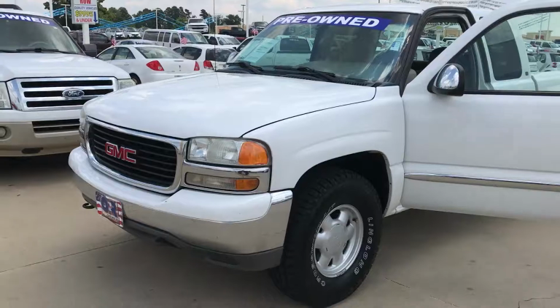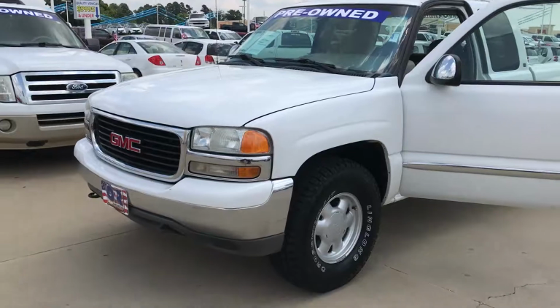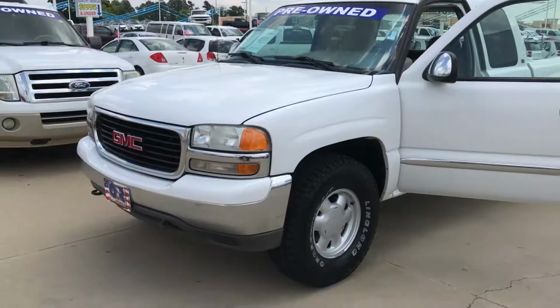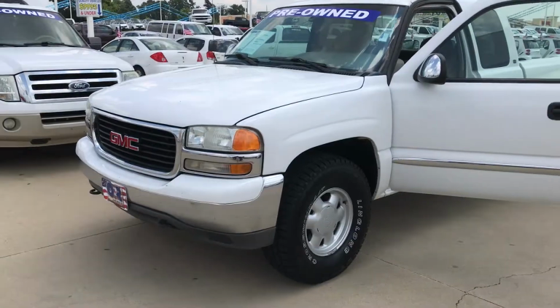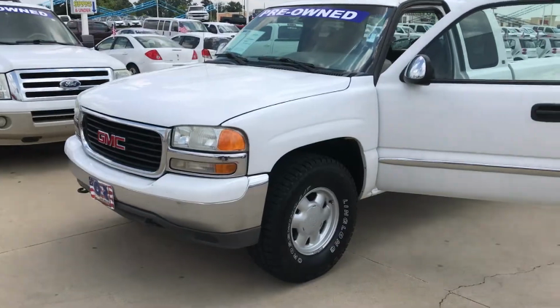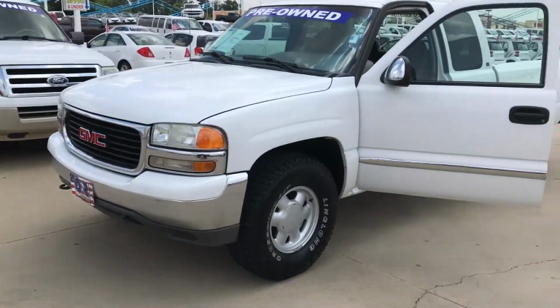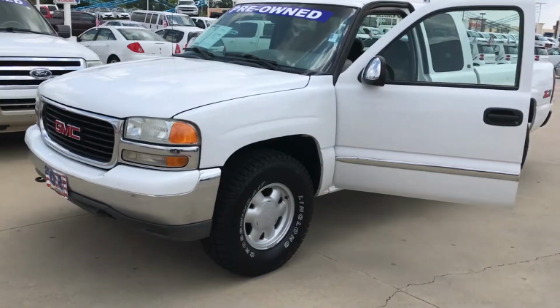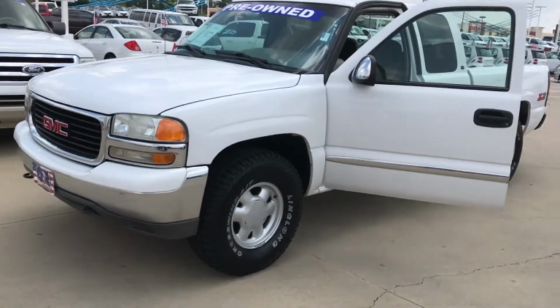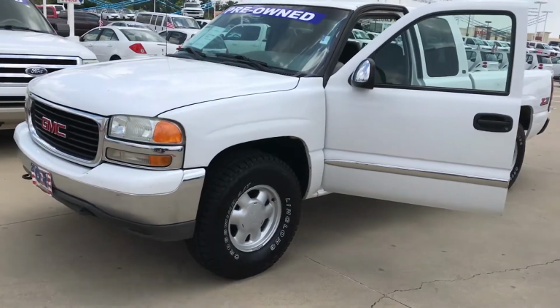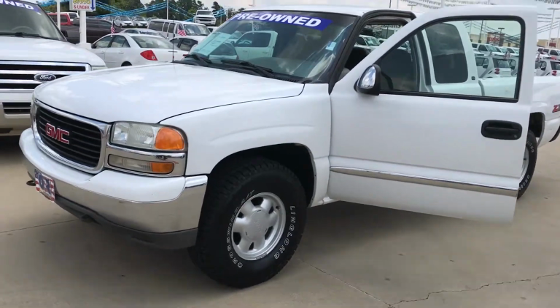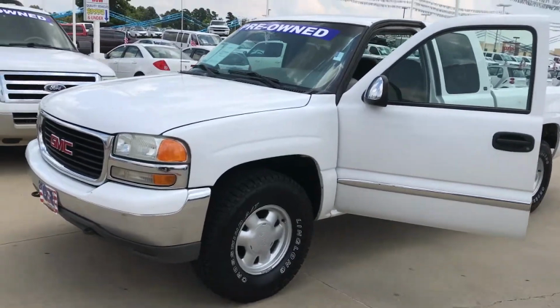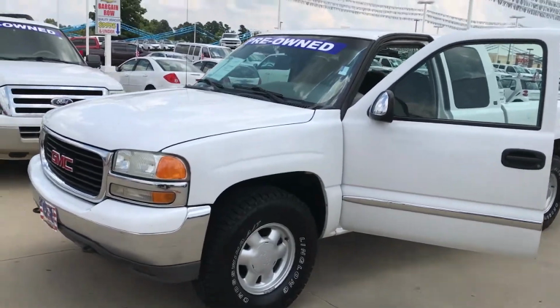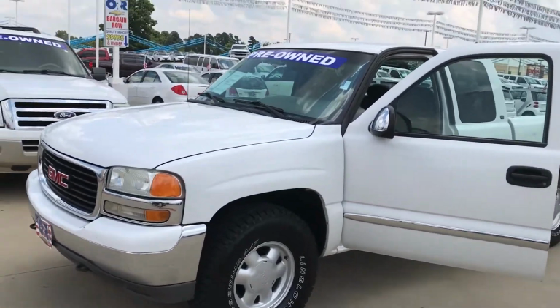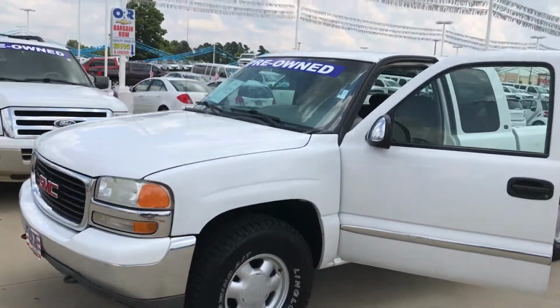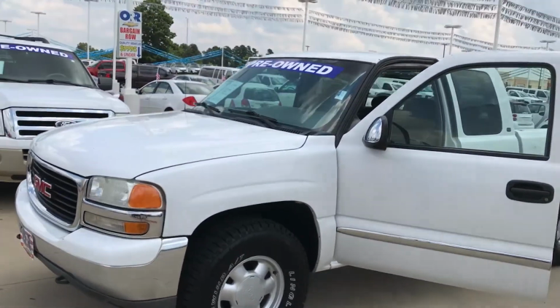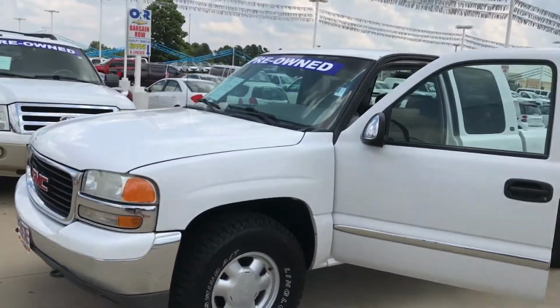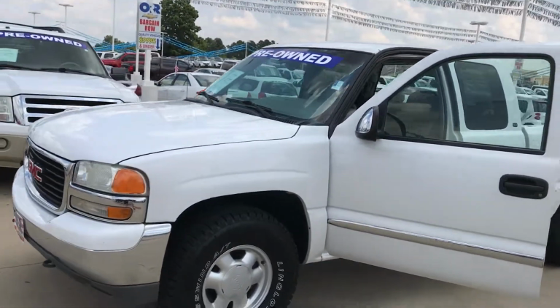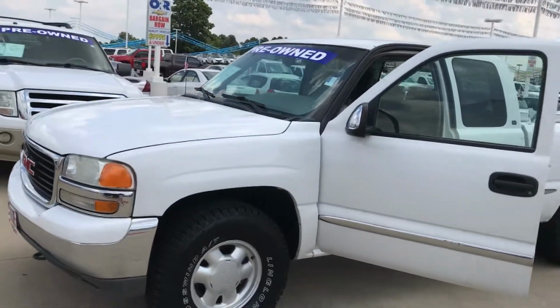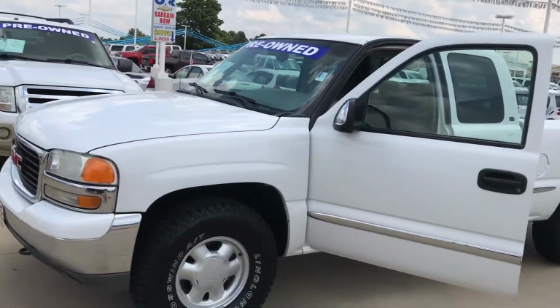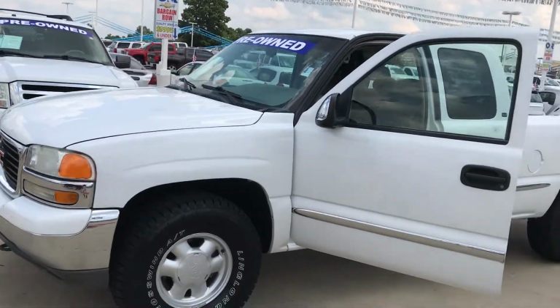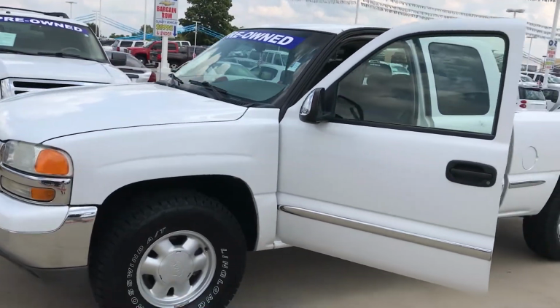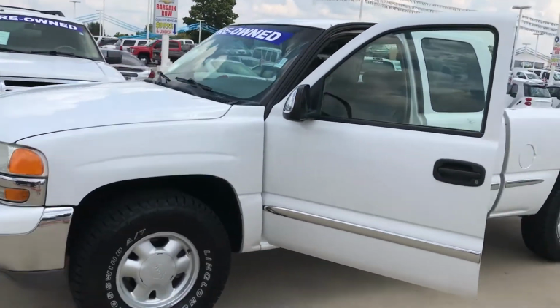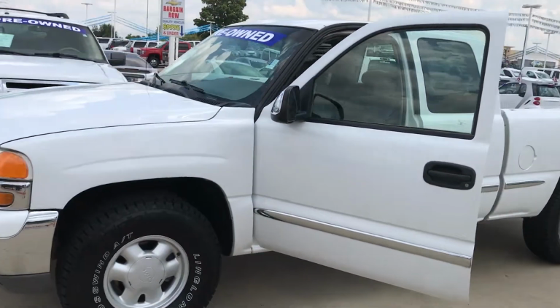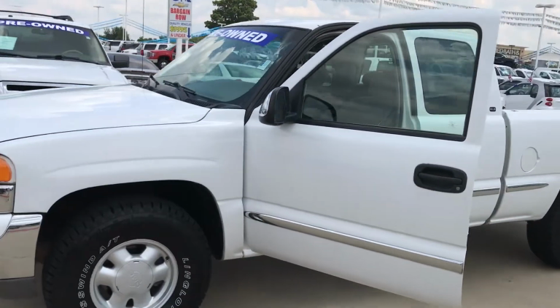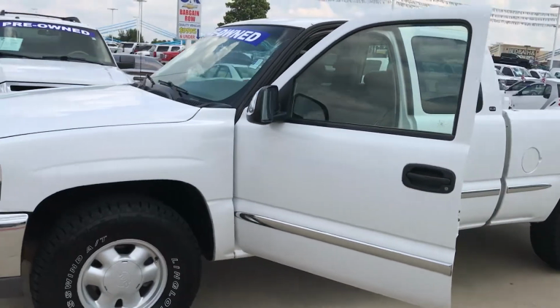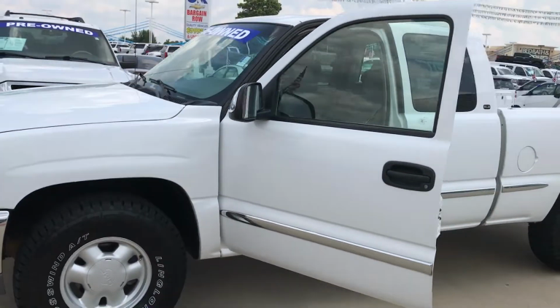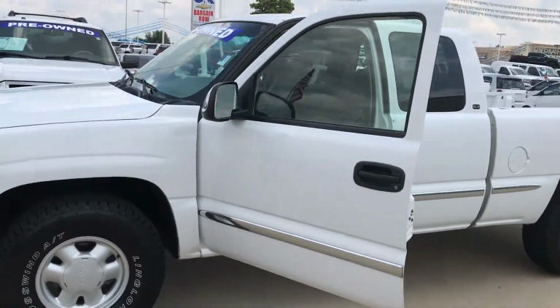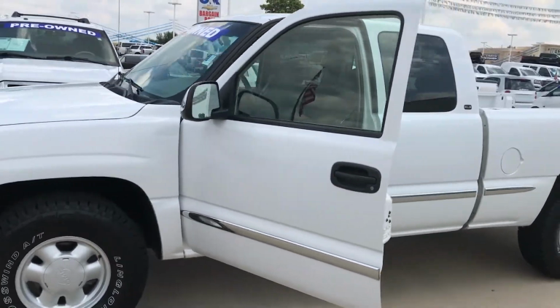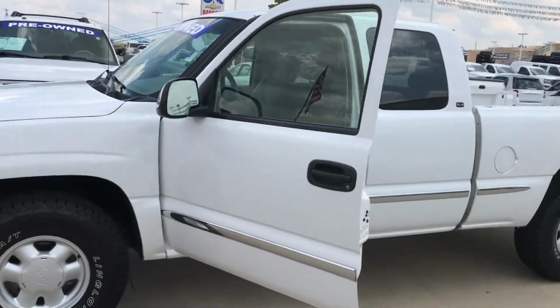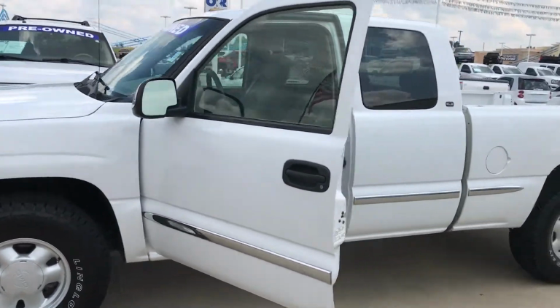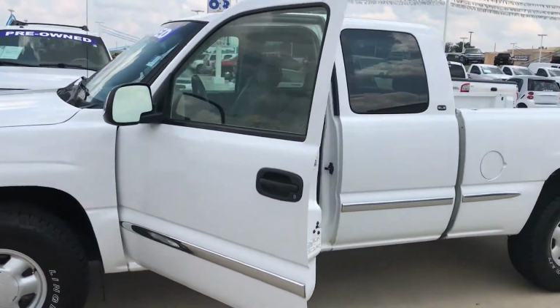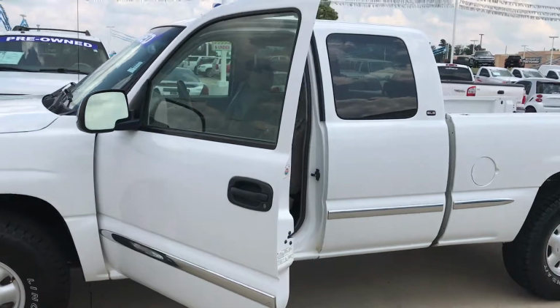Hey everybody, David Woloski at Orchevrolet. Appreciate your patience. I'll try to make this a quick video.